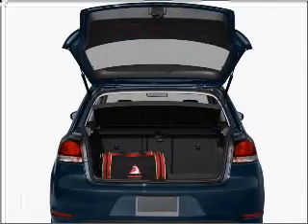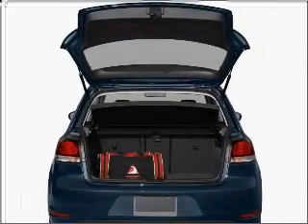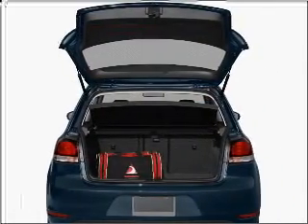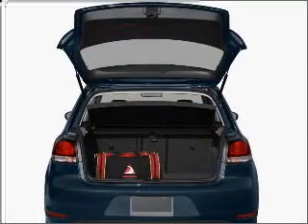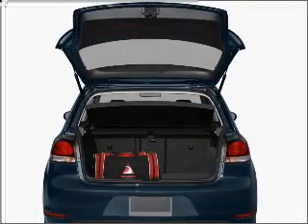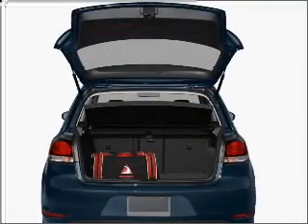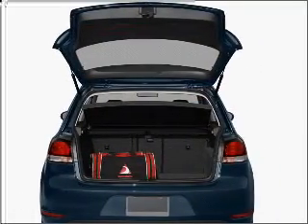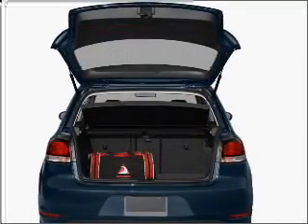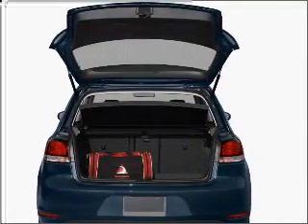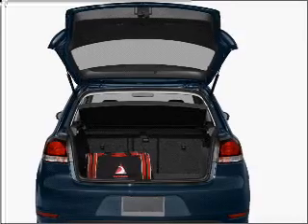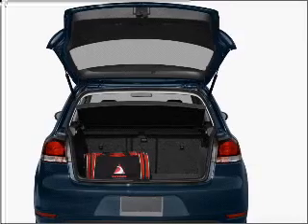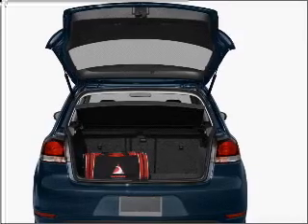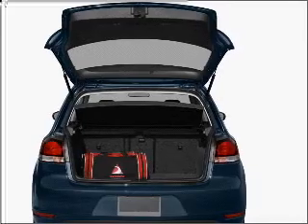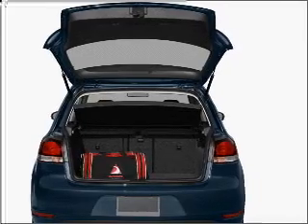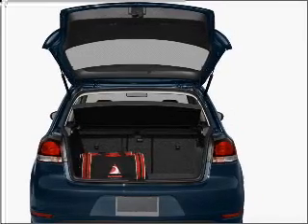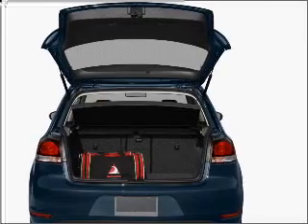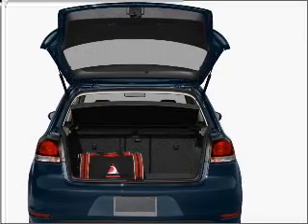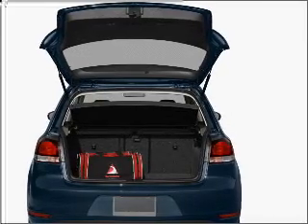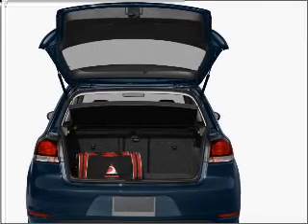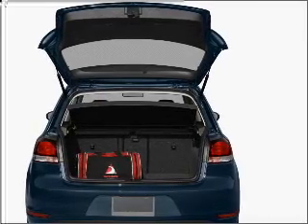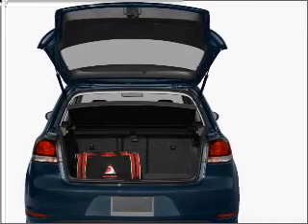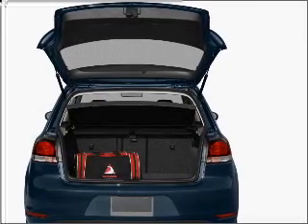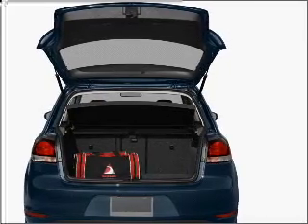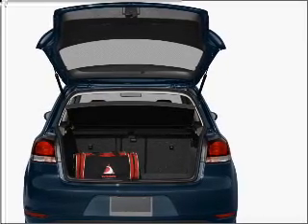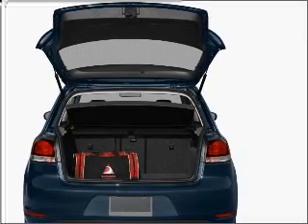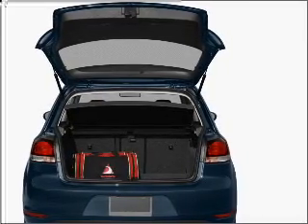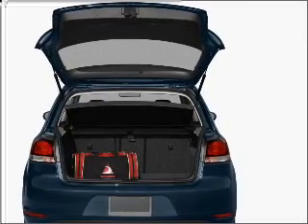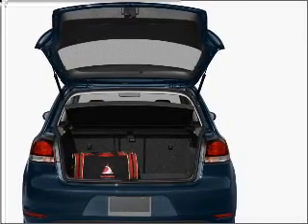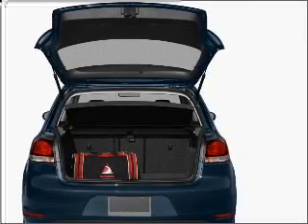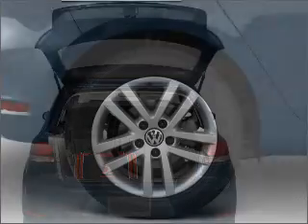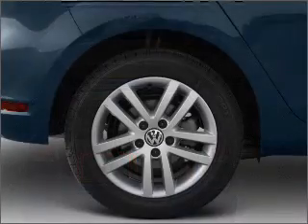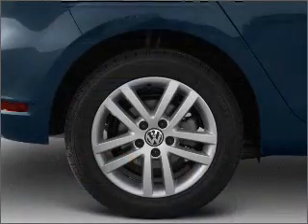The anti-lock braking system will help deliver you safely to your destination. Heated seats offer comfort in cold weather.